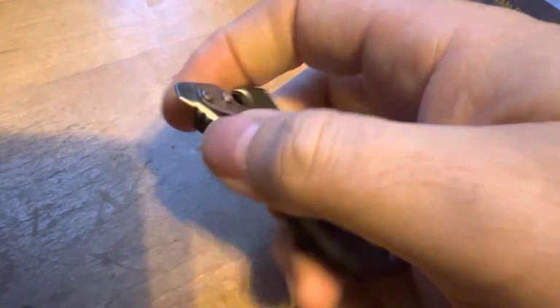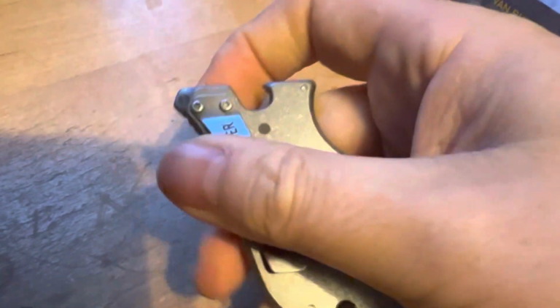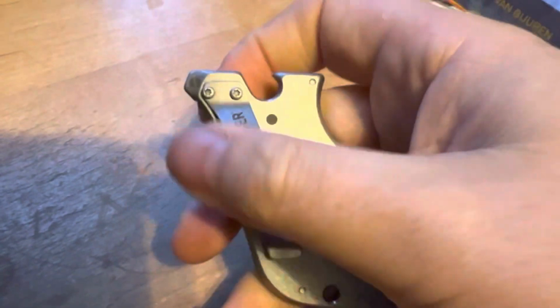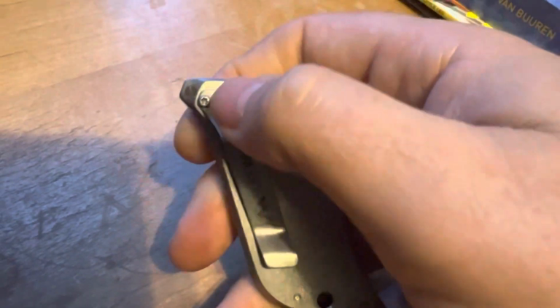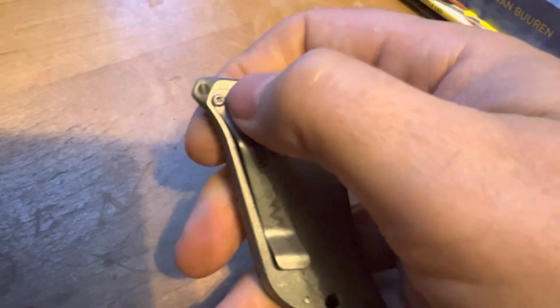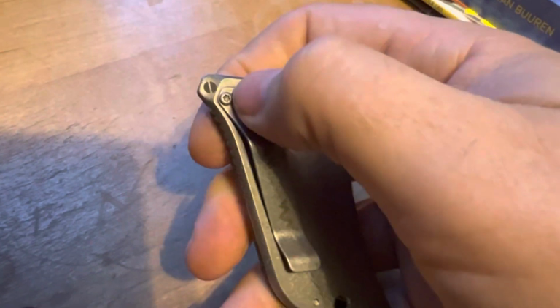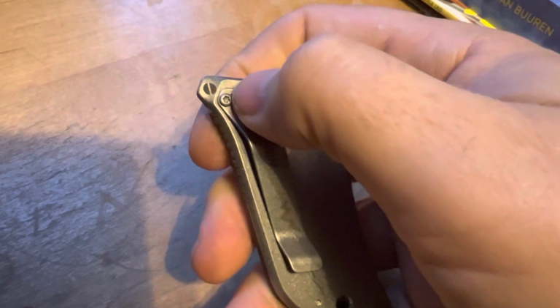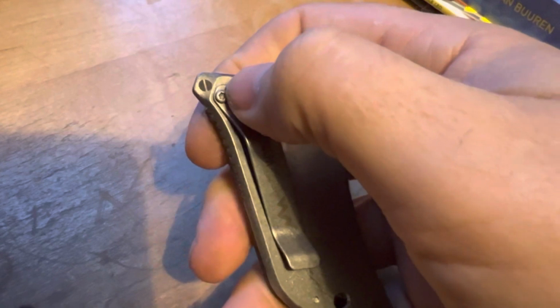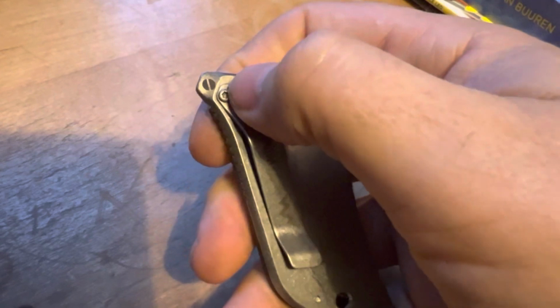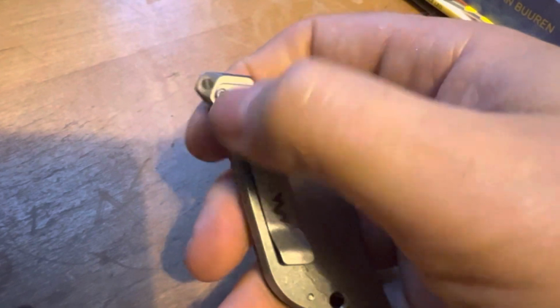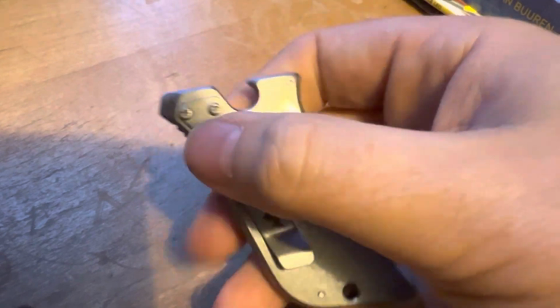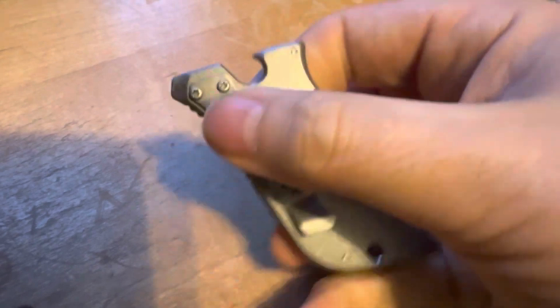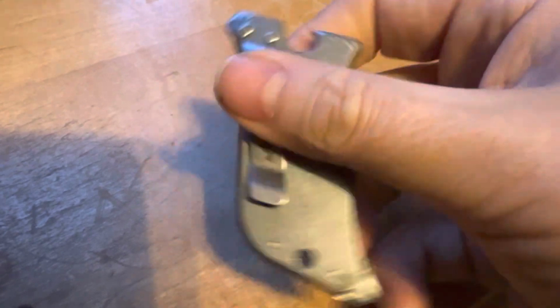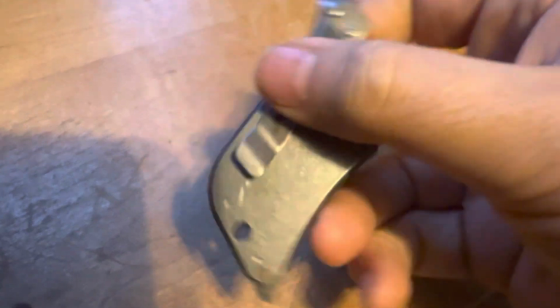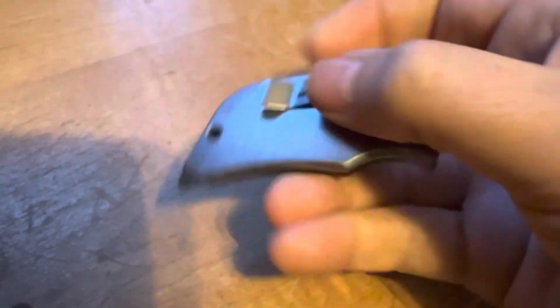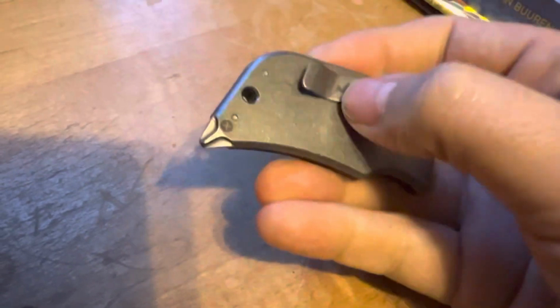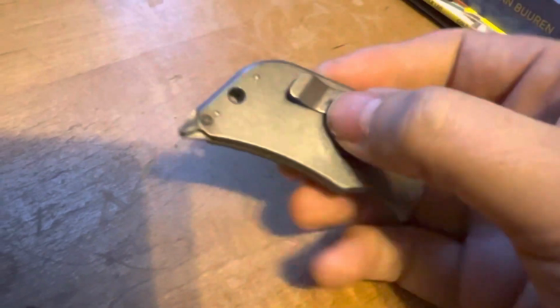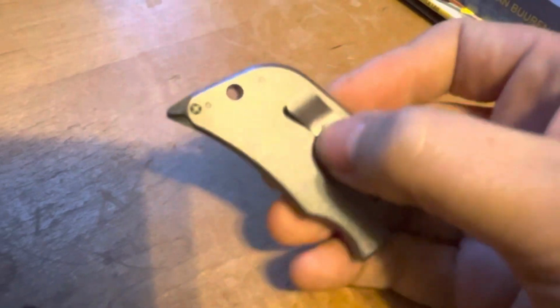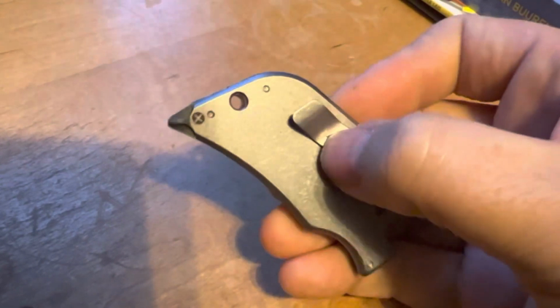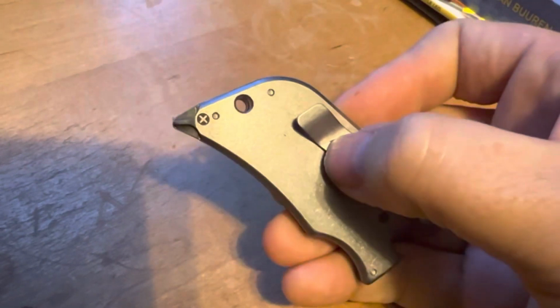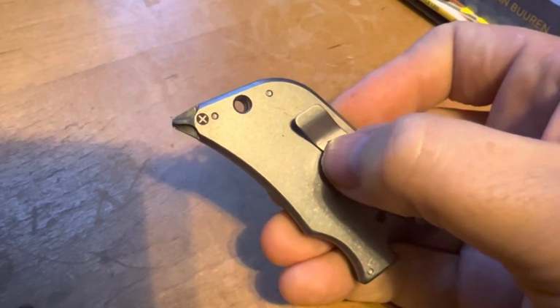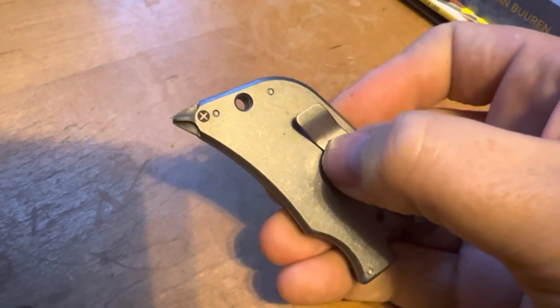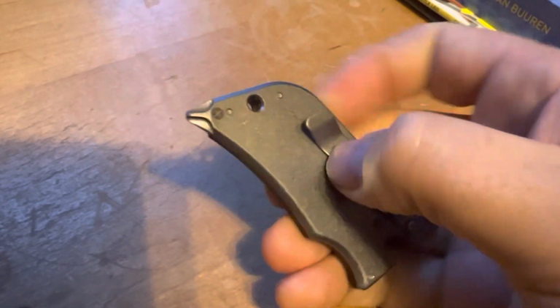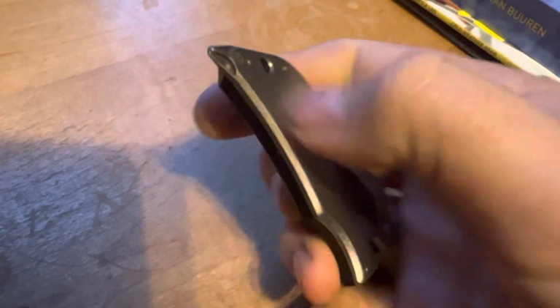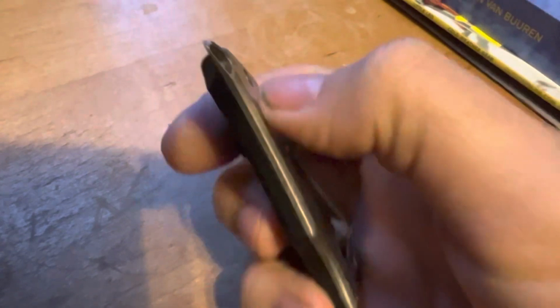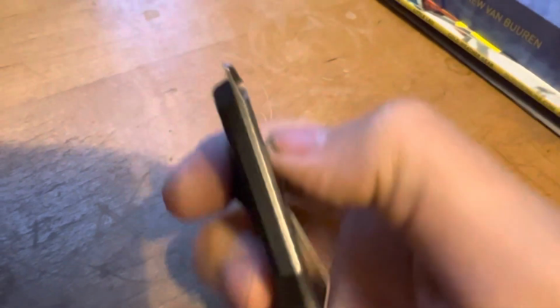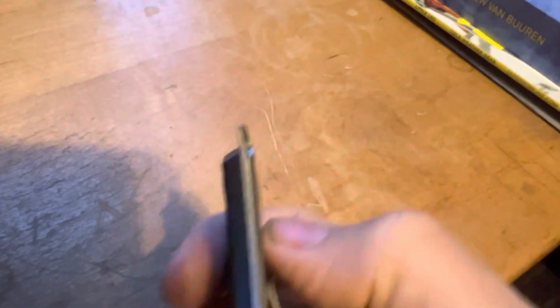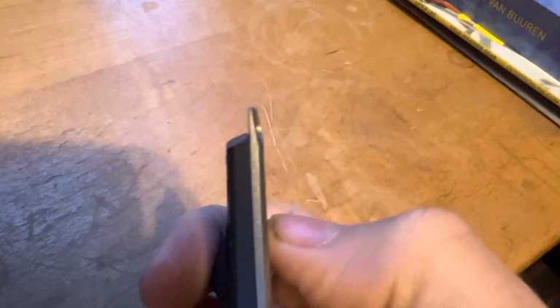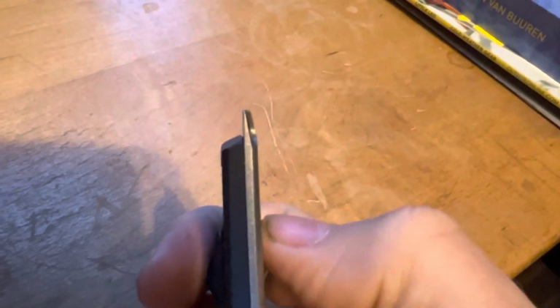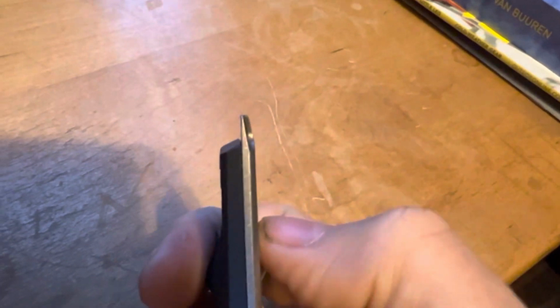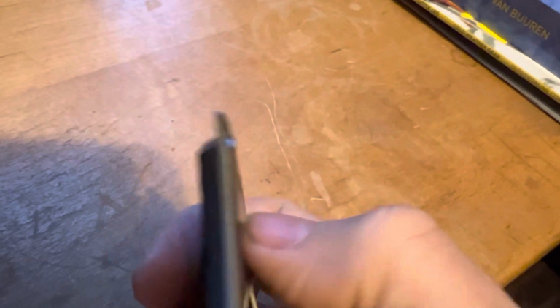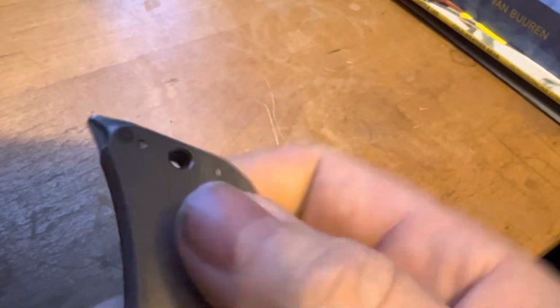It has a flathead screwdriver, and then a little Phillips — you can see it's like half of a Phillips.